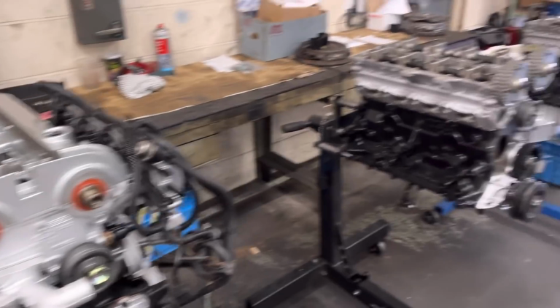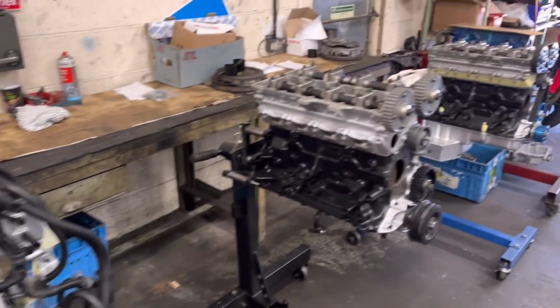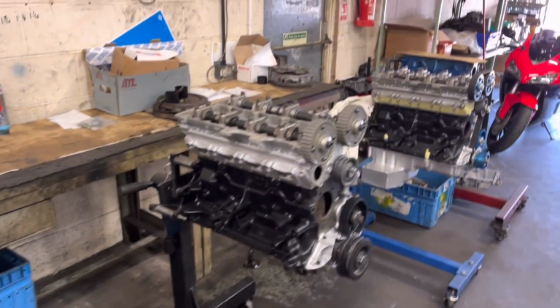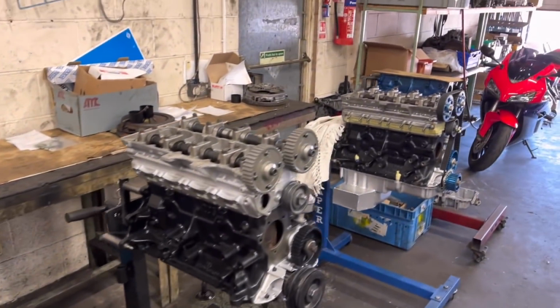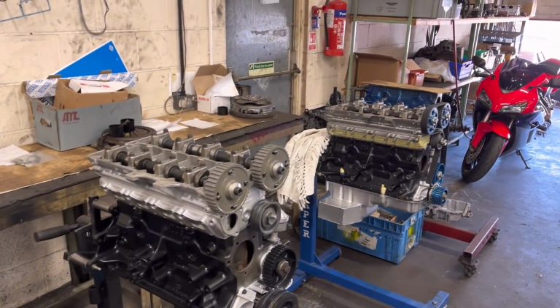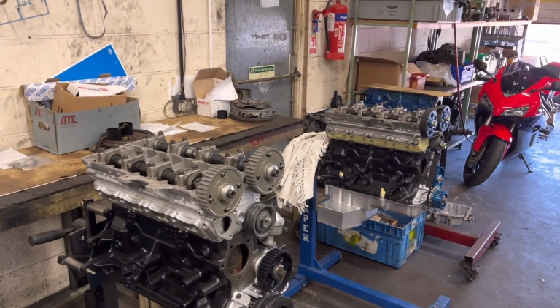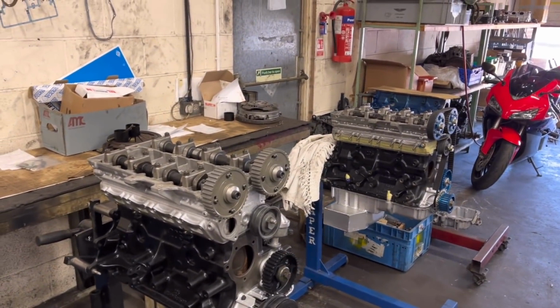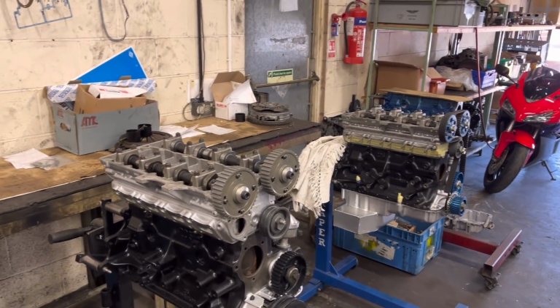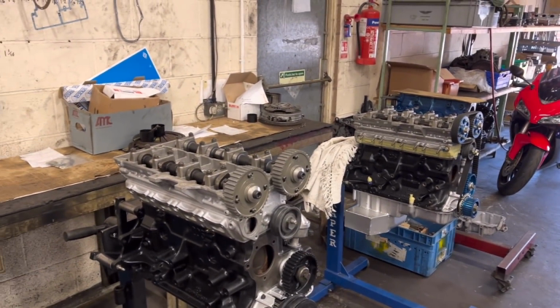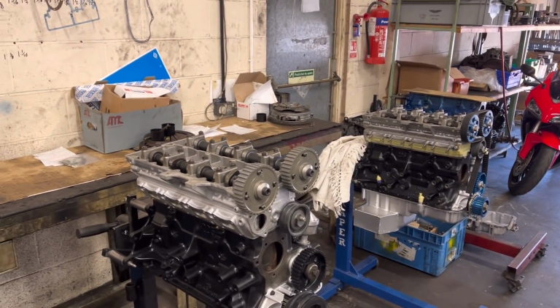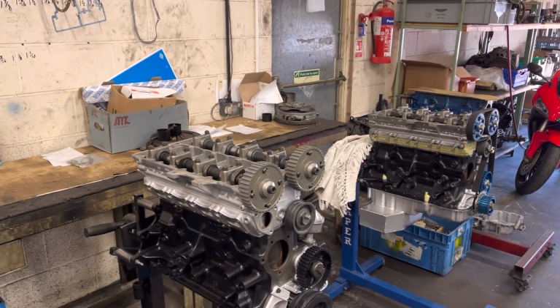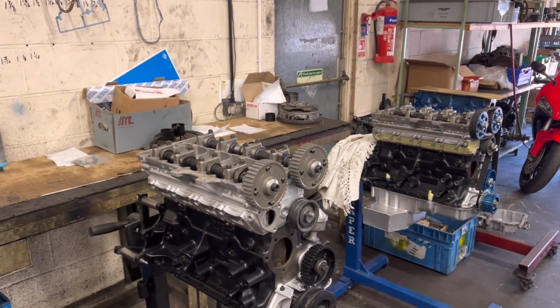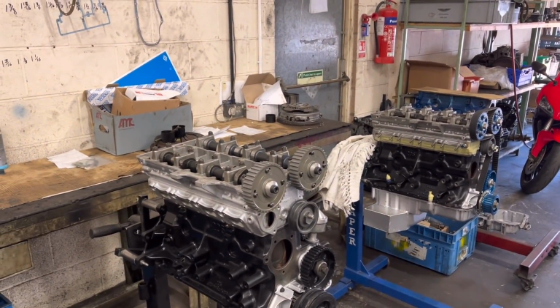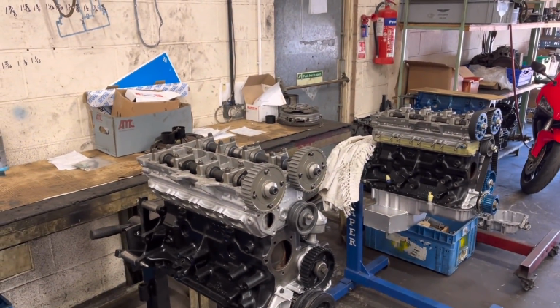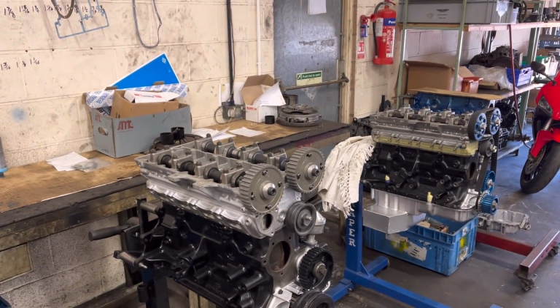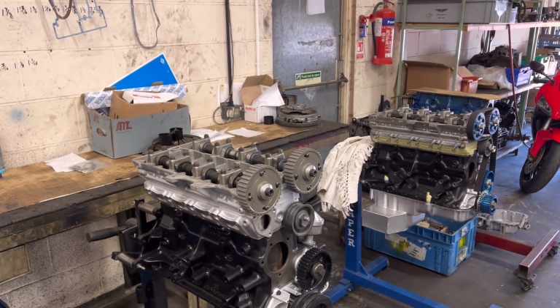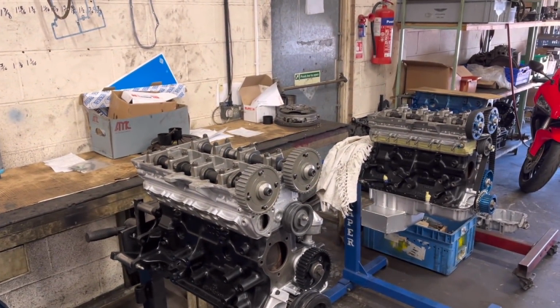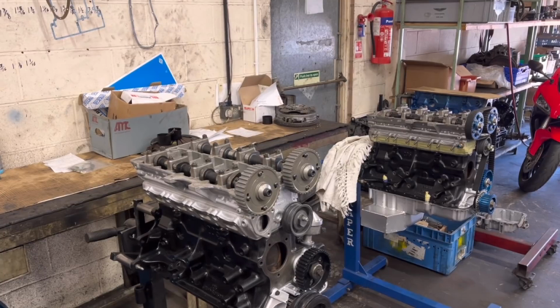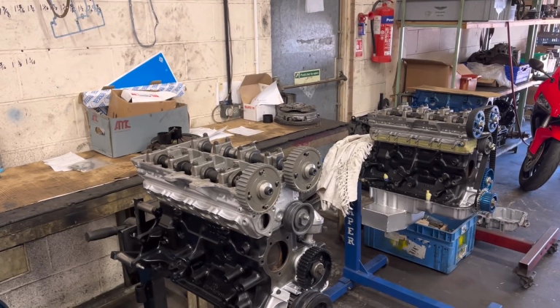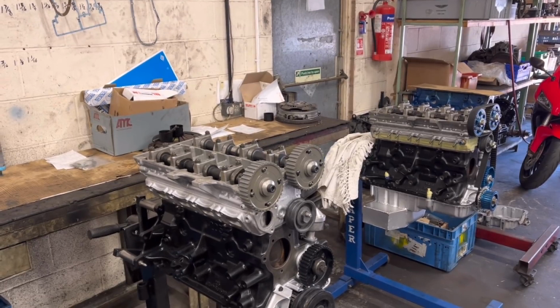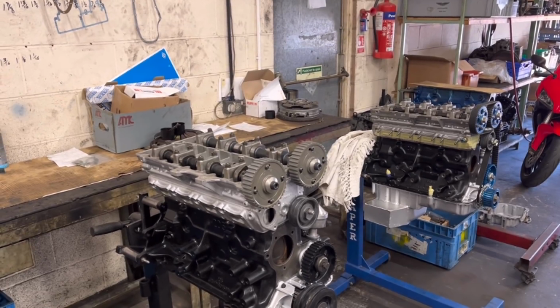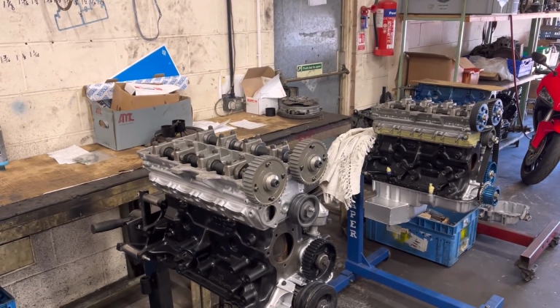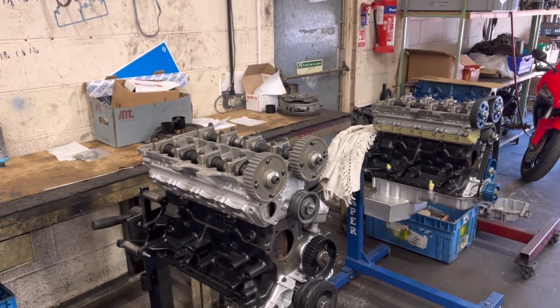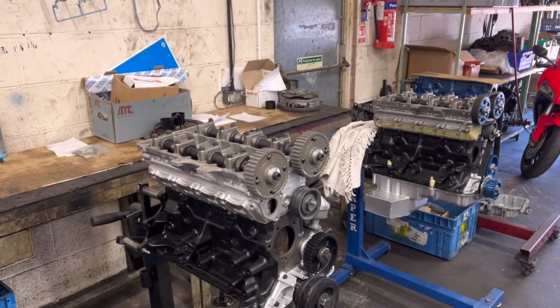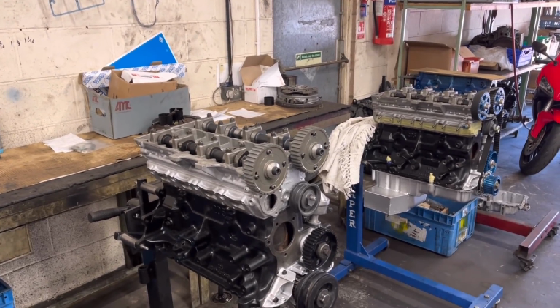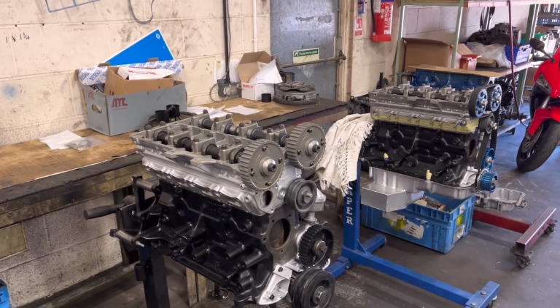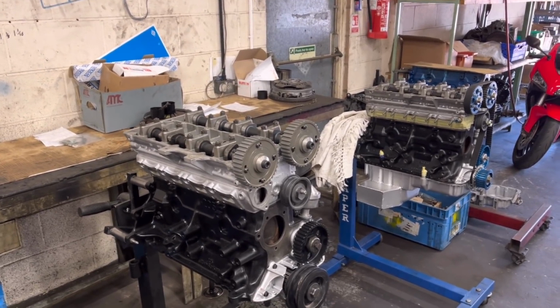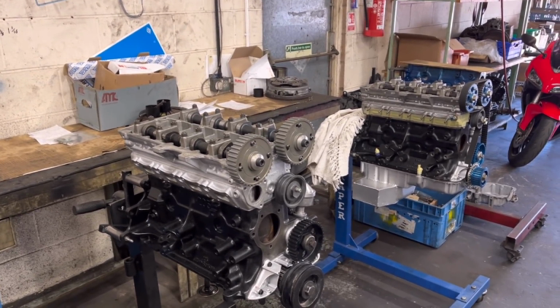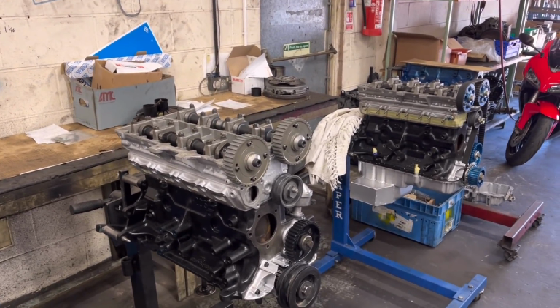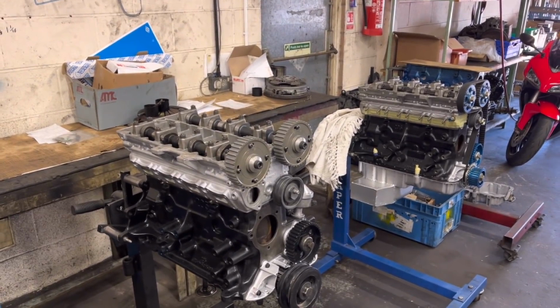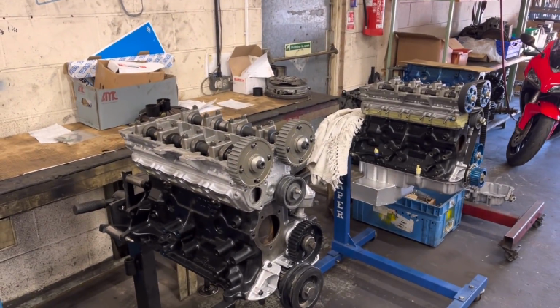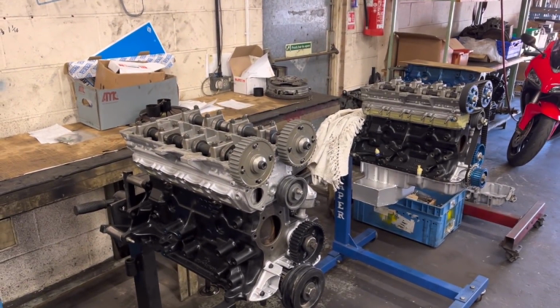The other two Cosworths we're still waiting for a couple of bits from the platers also, and then we can get those timed up and on their way.